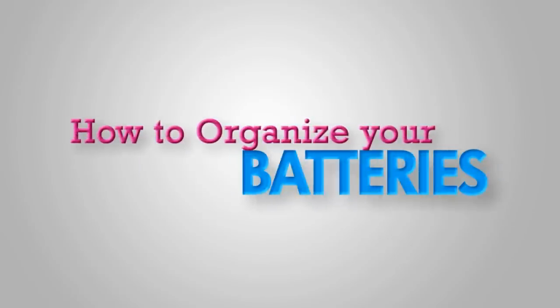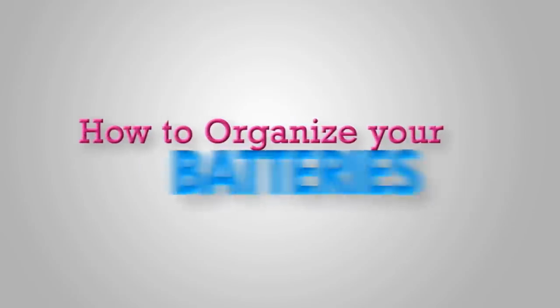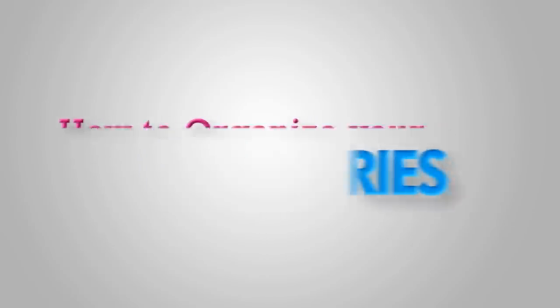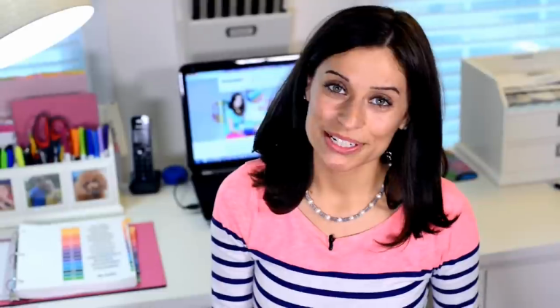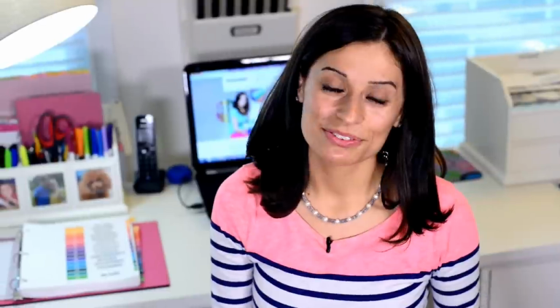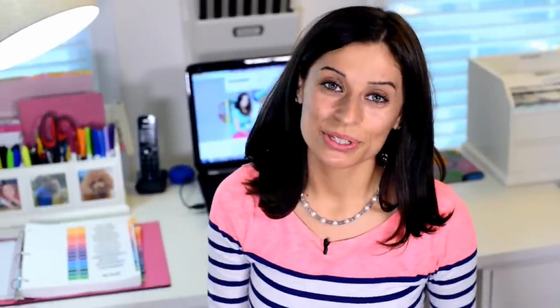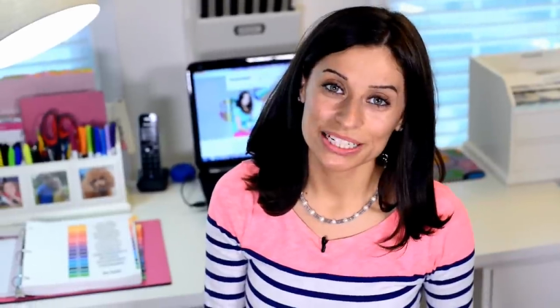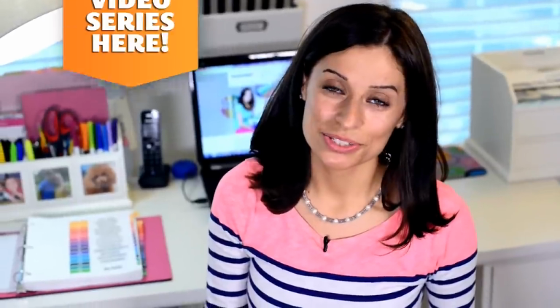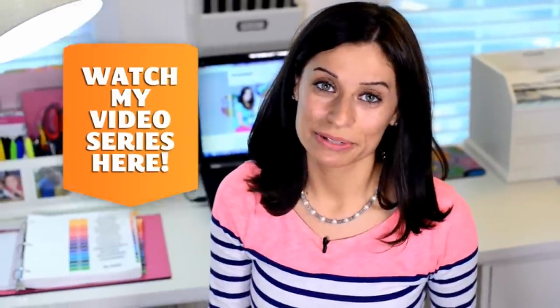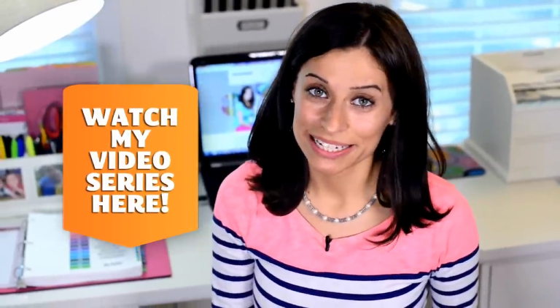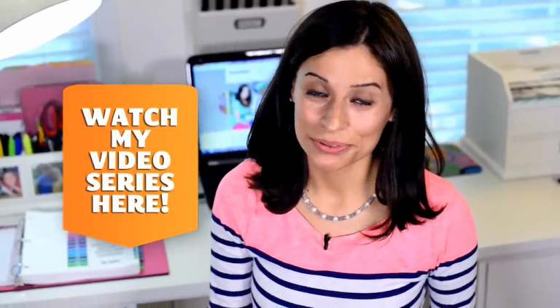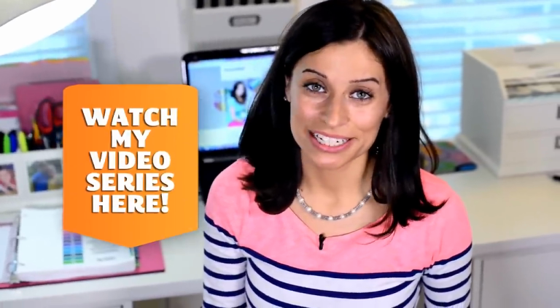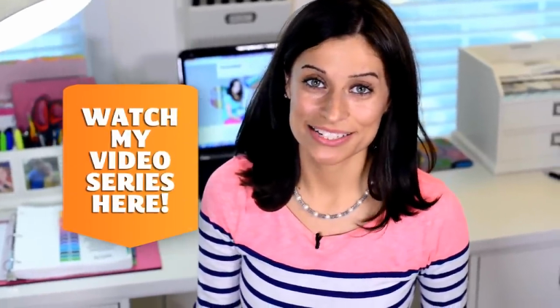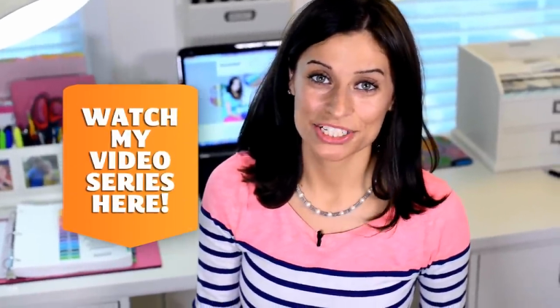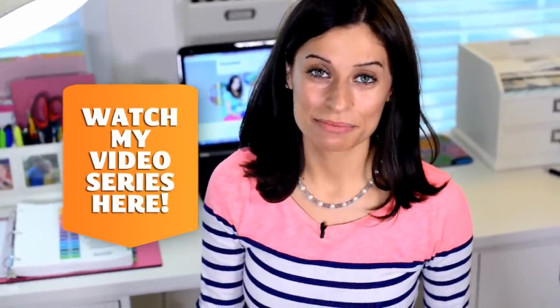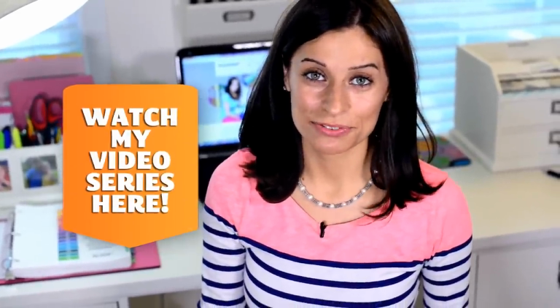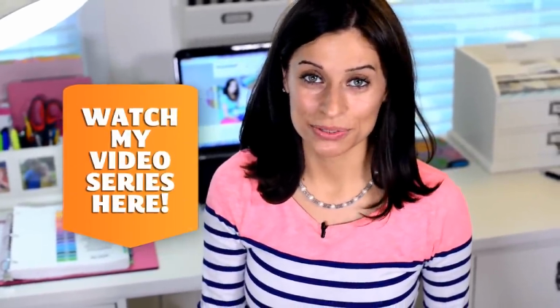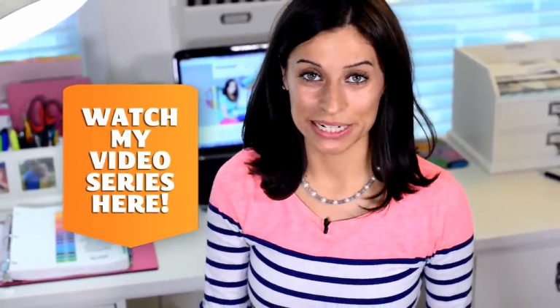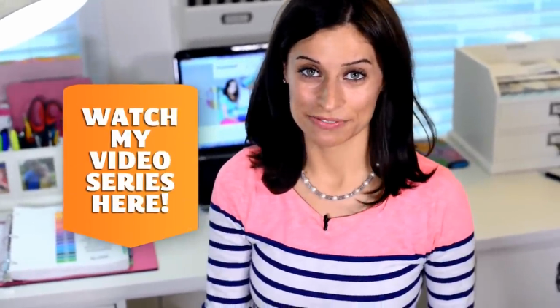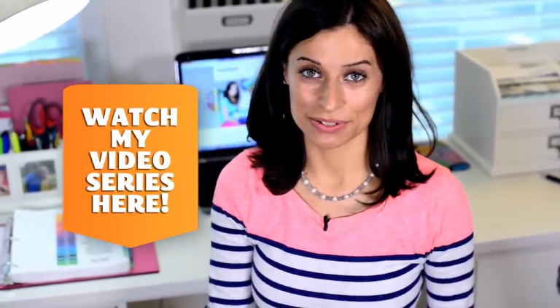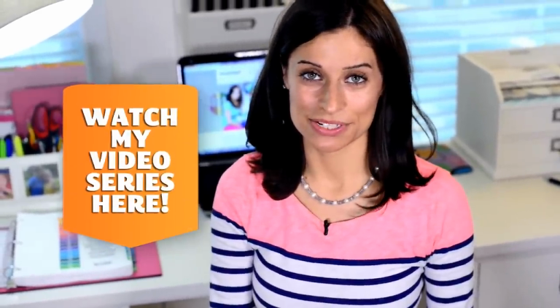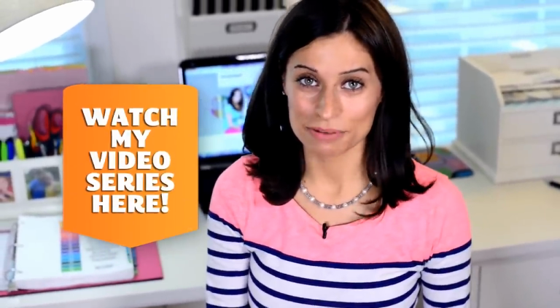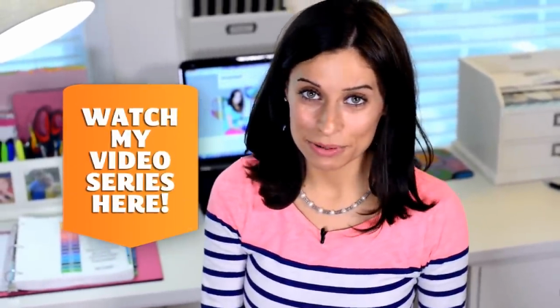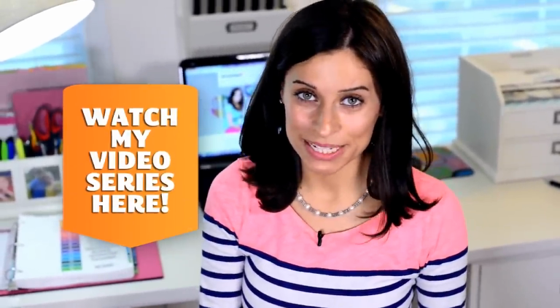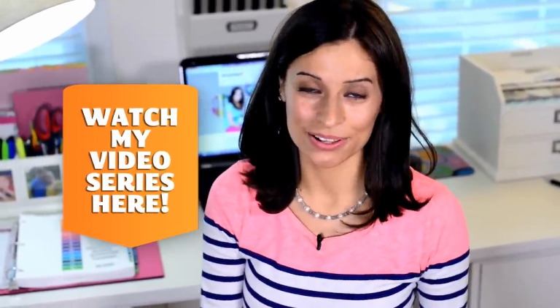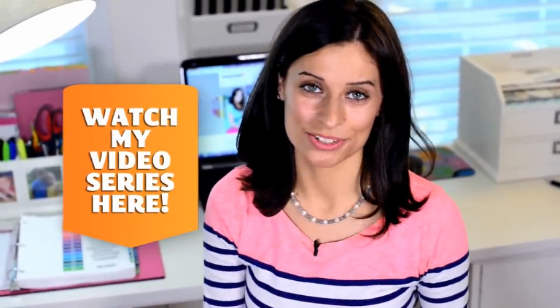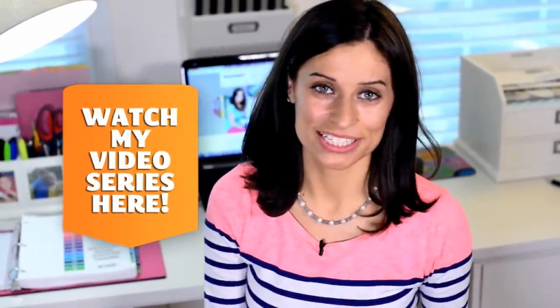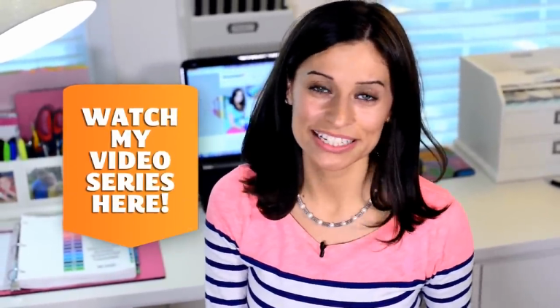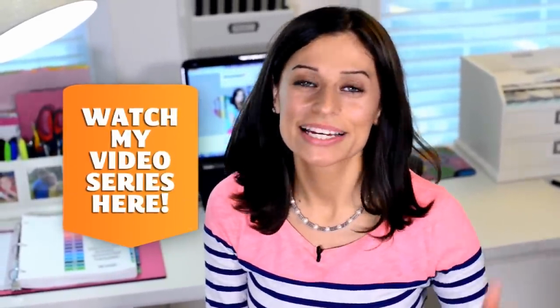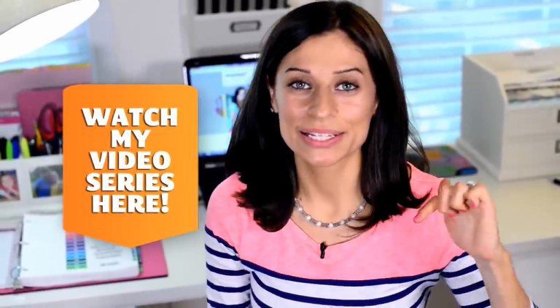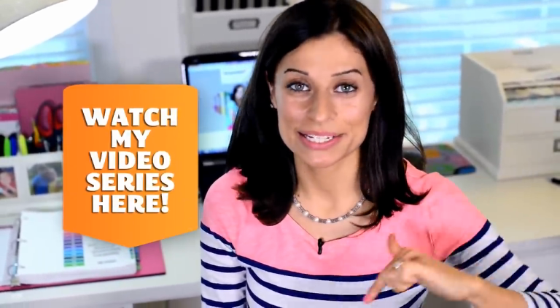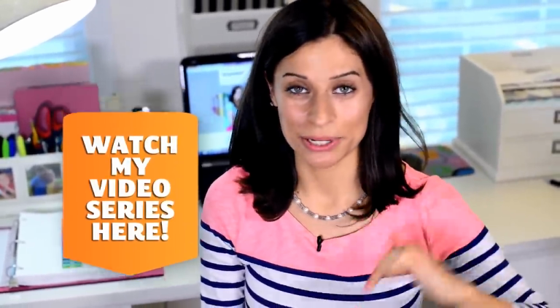Before we get started, if you are looking to begin getting organized, you can check out my free organizing video series on my website, Alejandra.tv. The link is below.